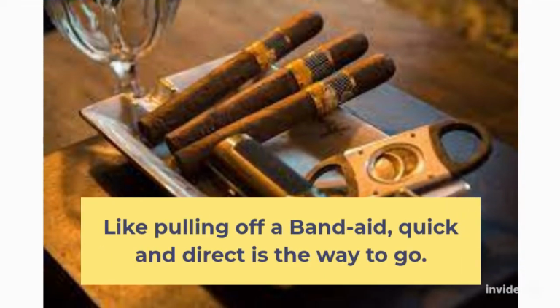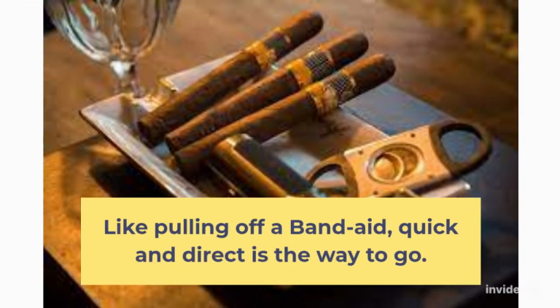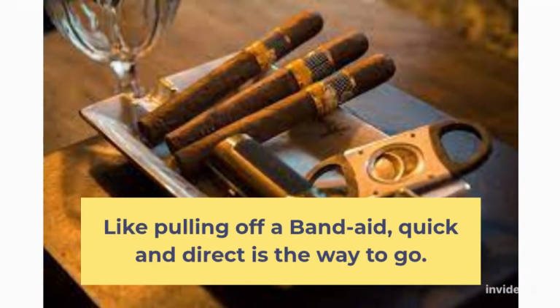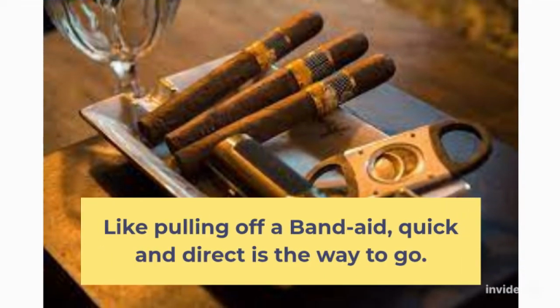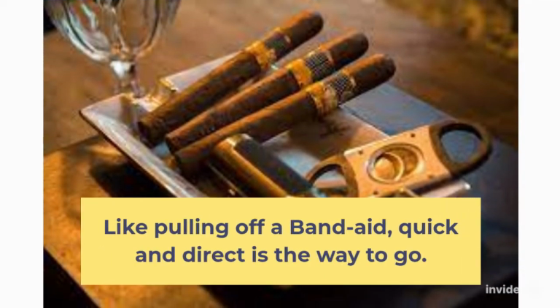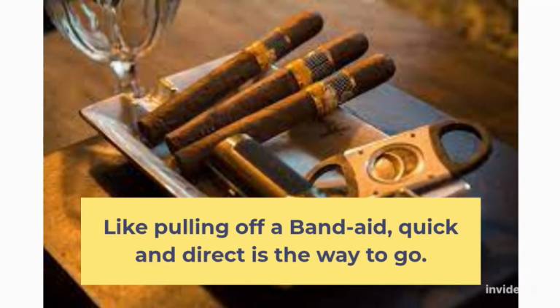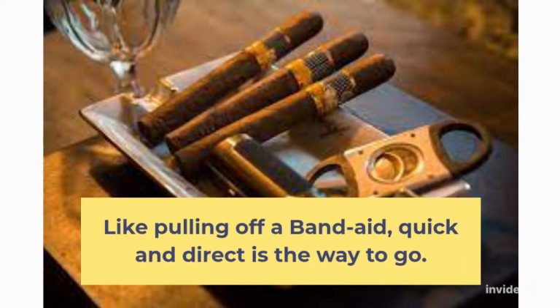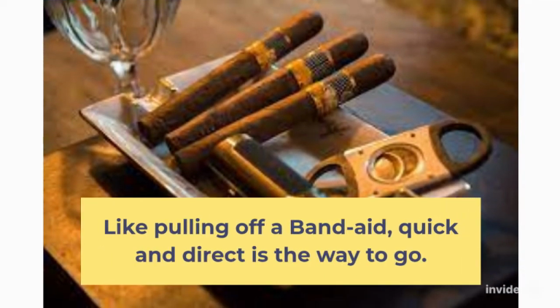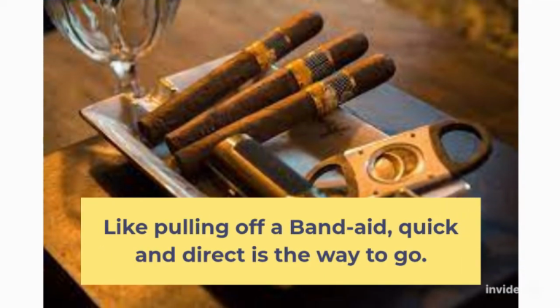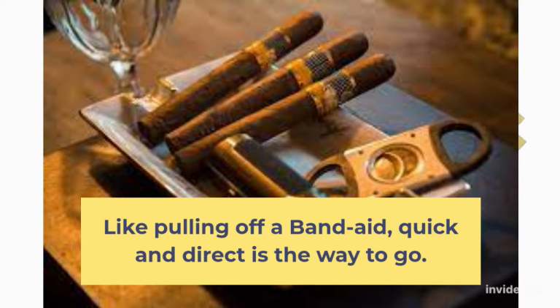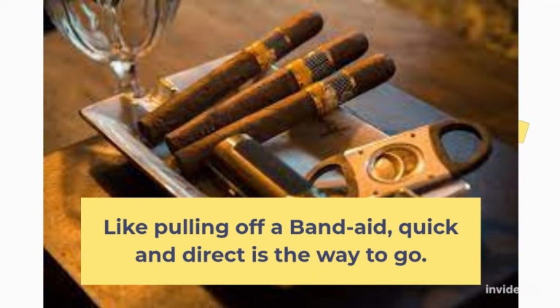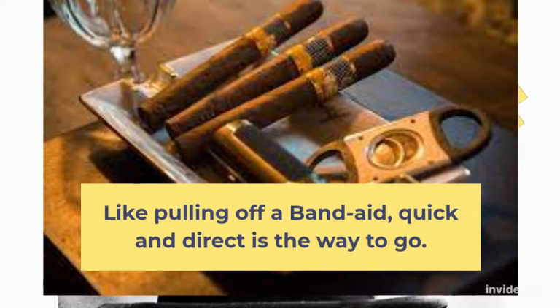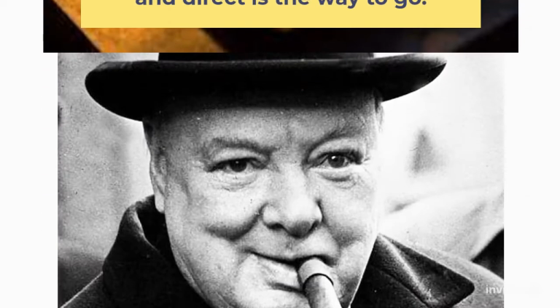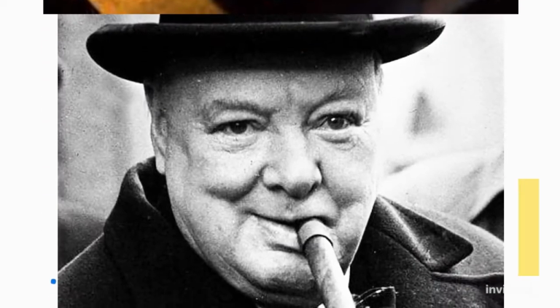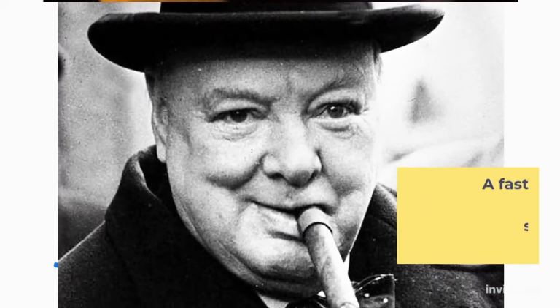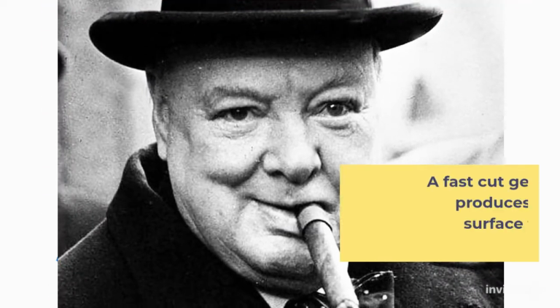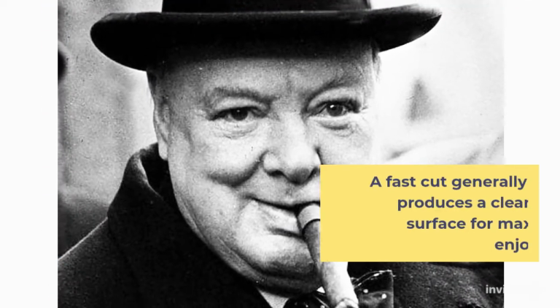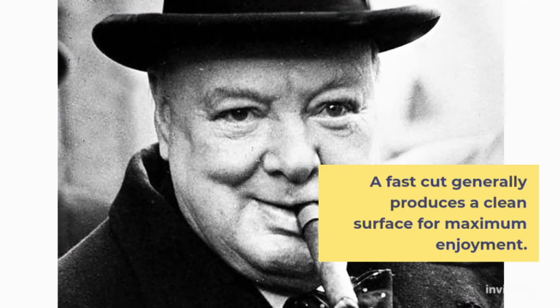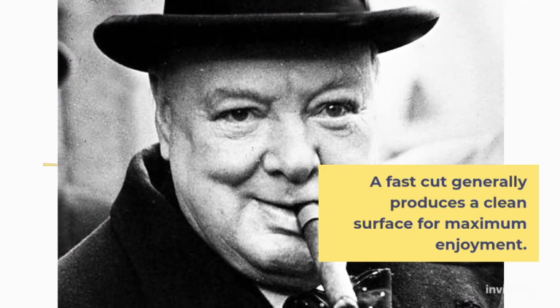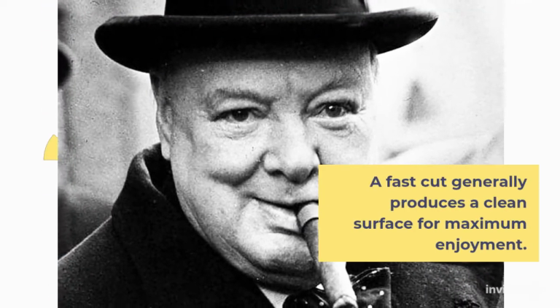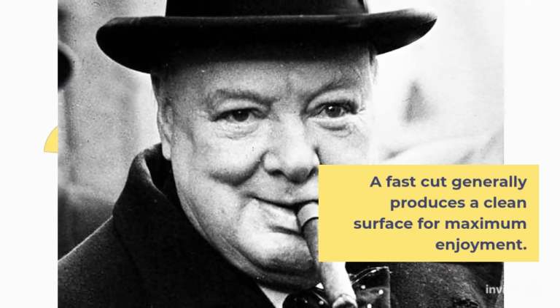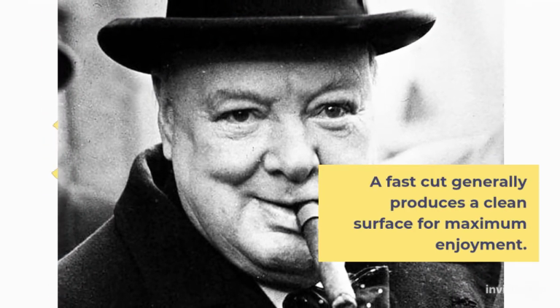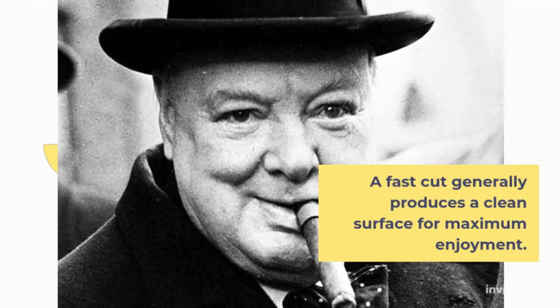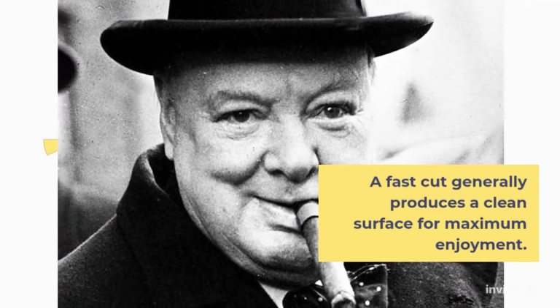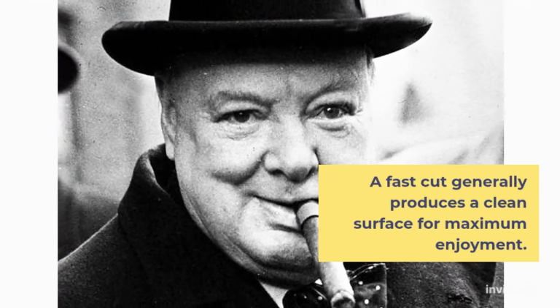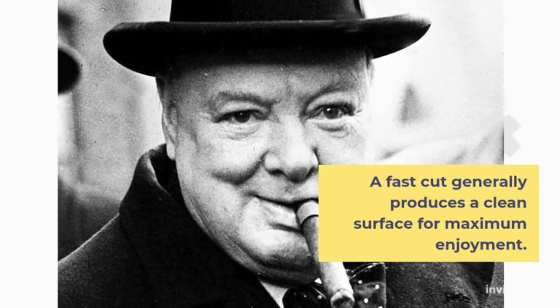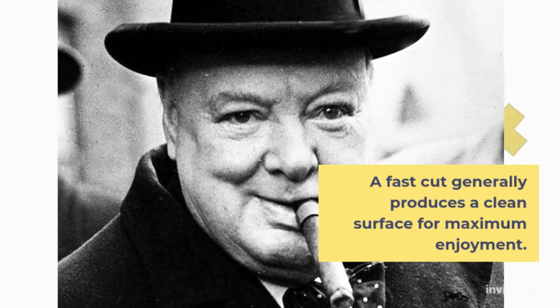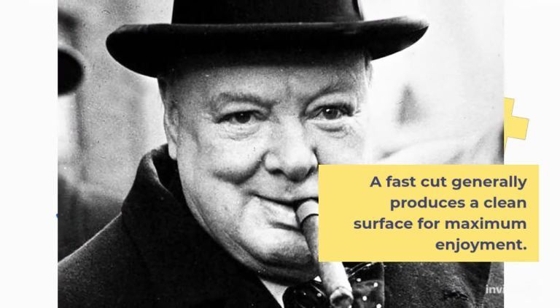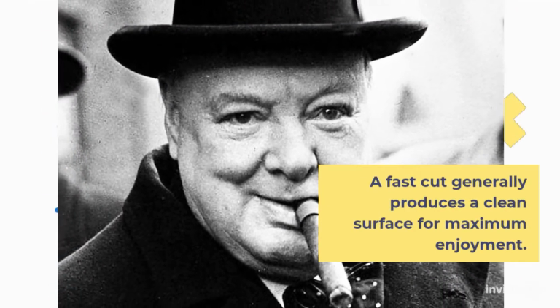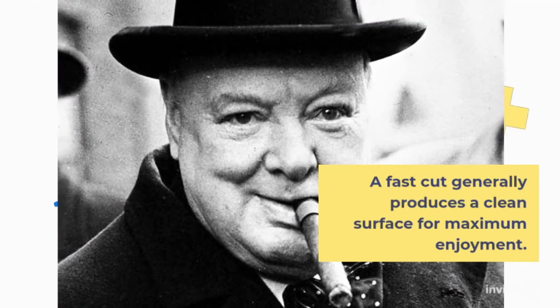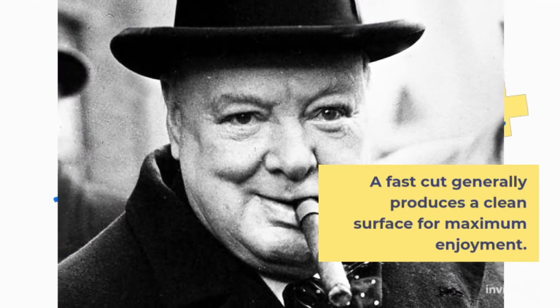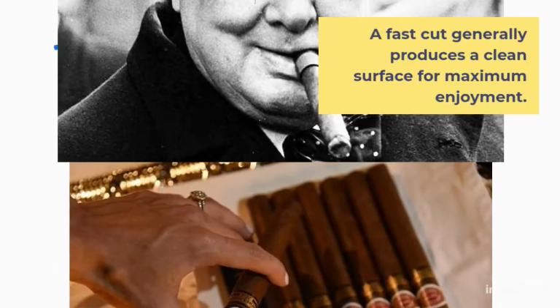Like pulling off a band-aid, quick and direct is the way to go. A fast cut generally produces a clean surface for maximum enjoyment.